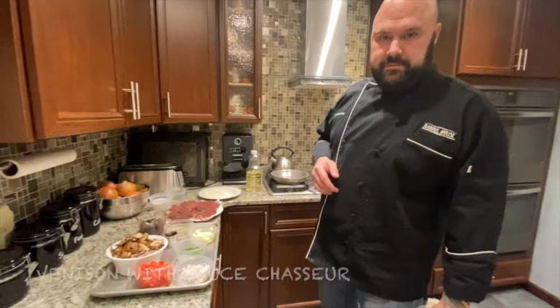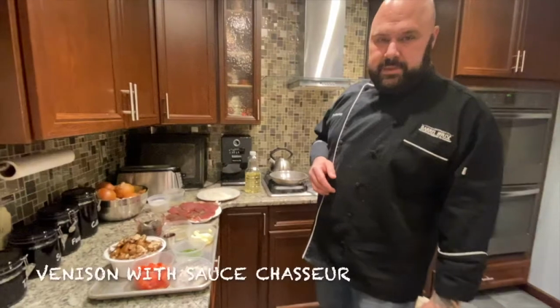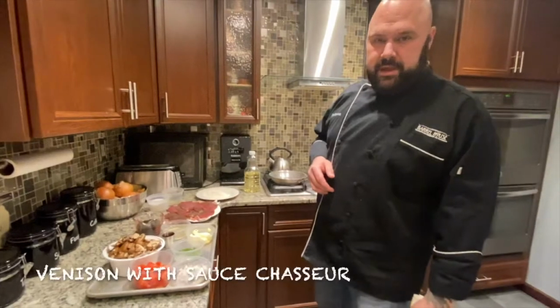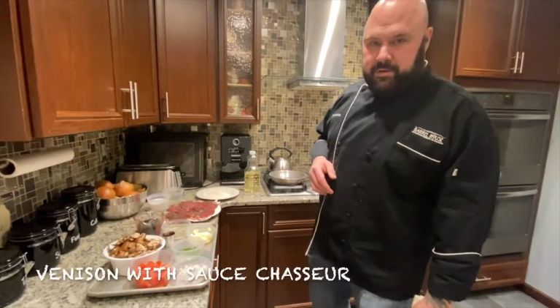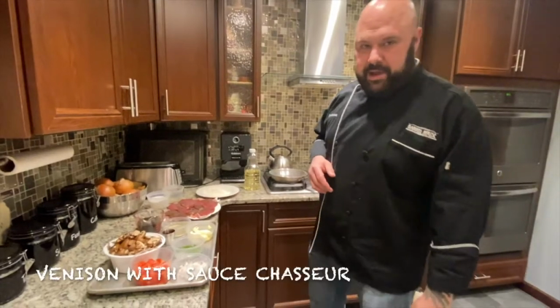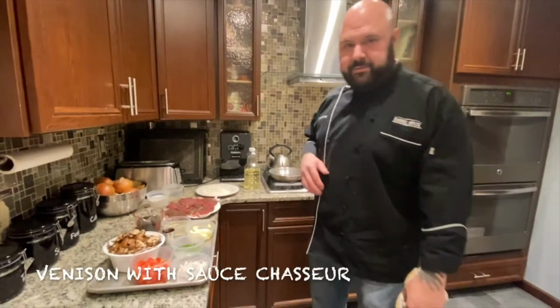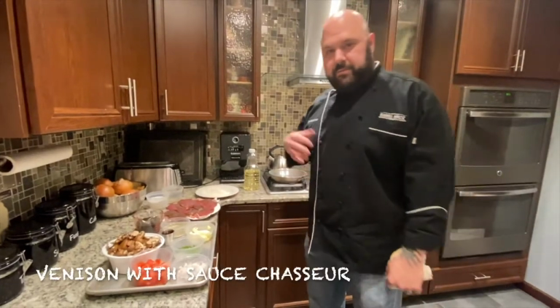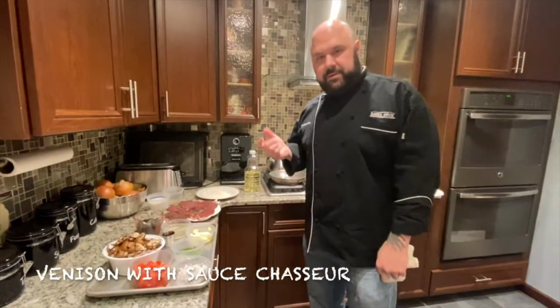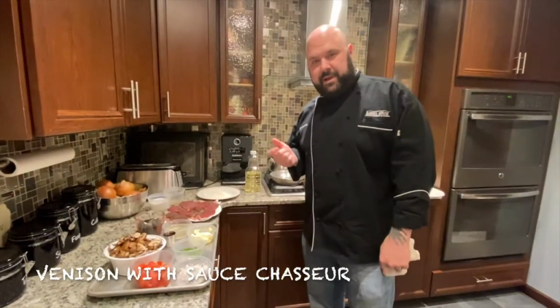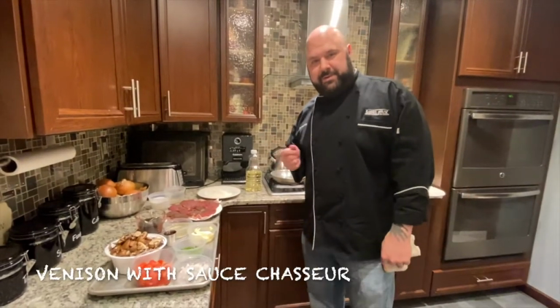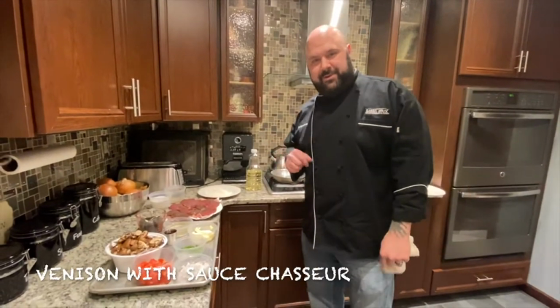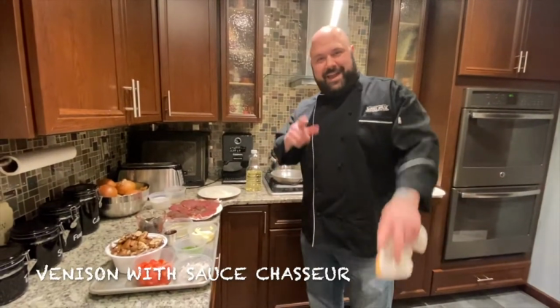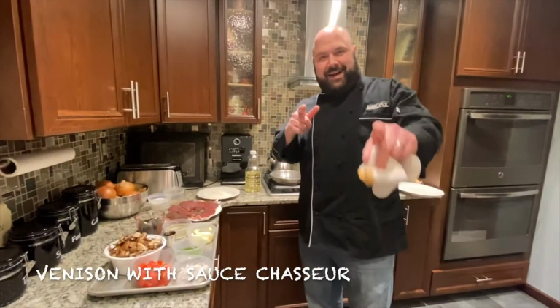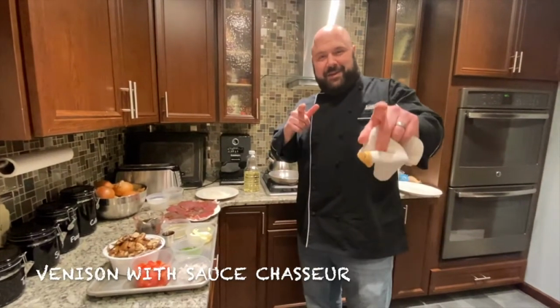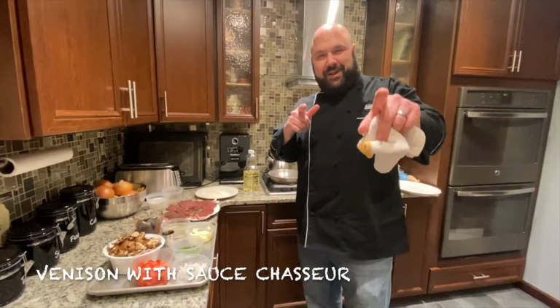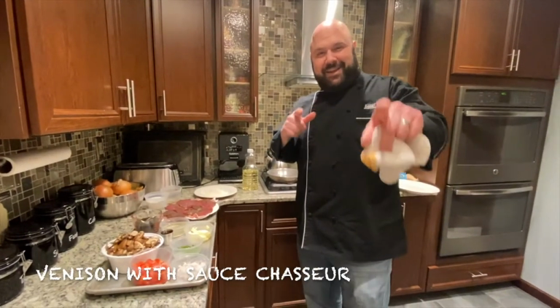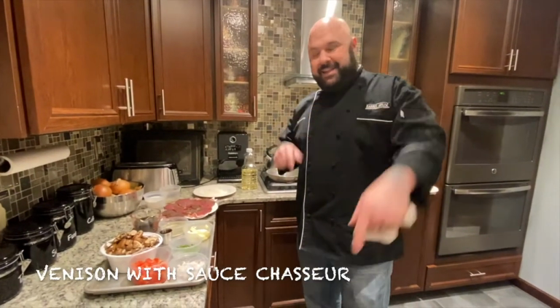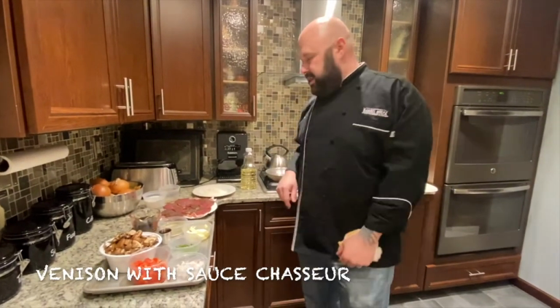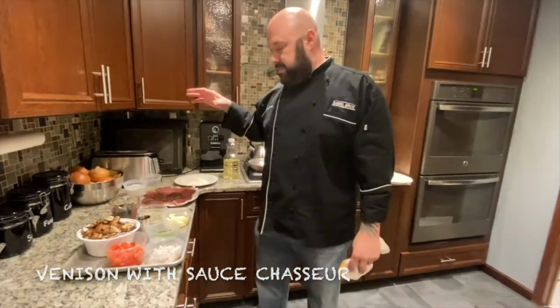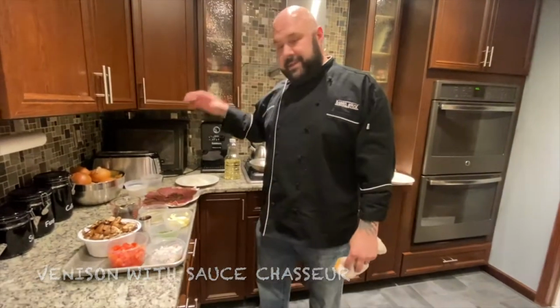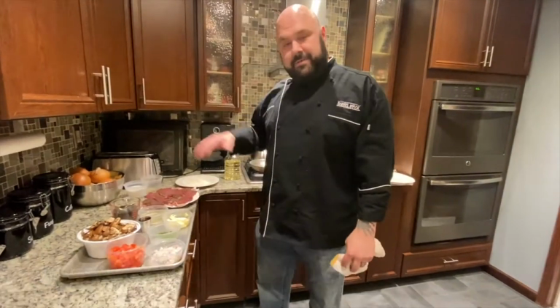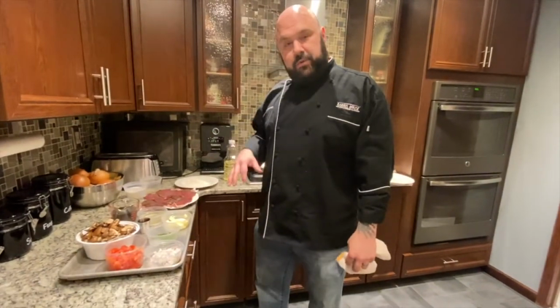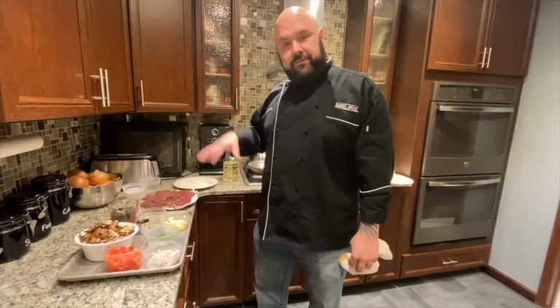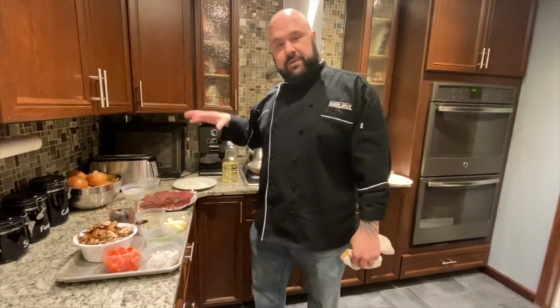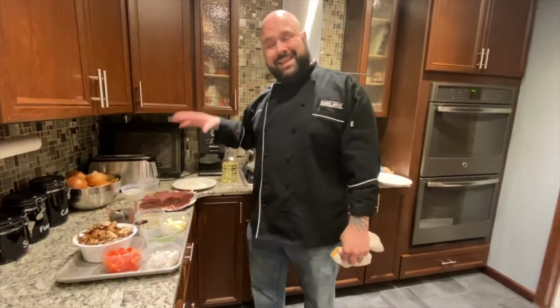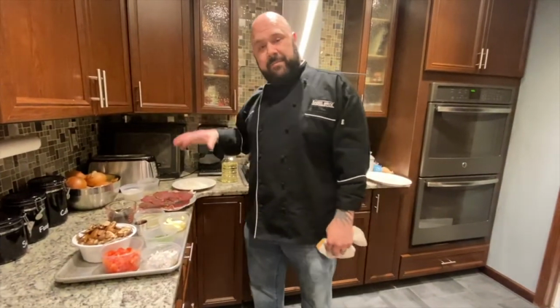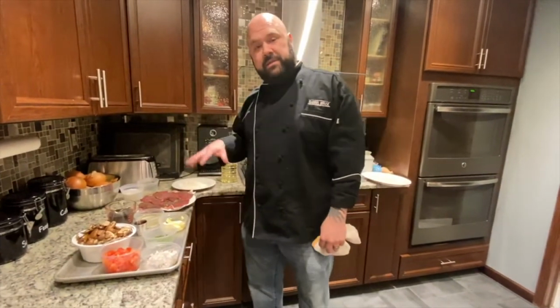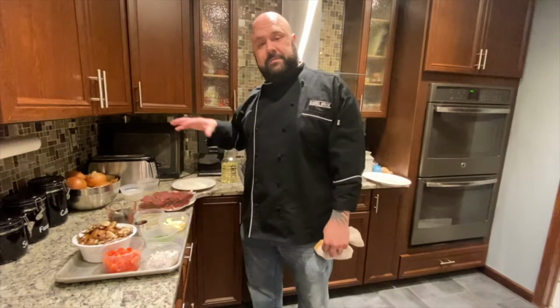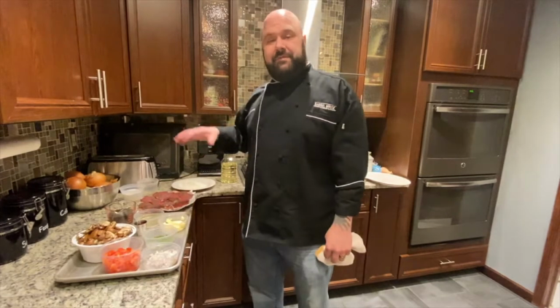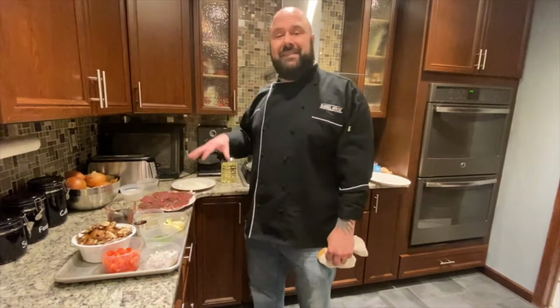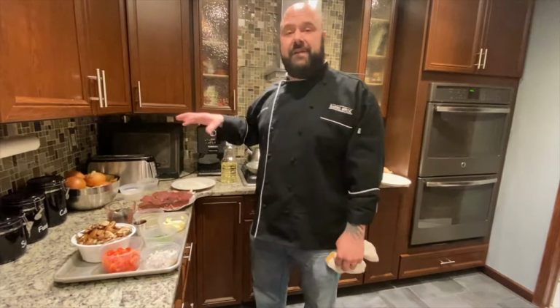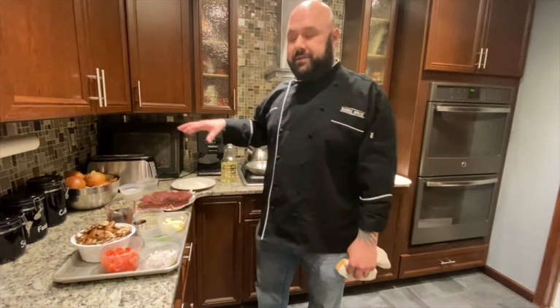How we doing guys? Welcome to another episode of Edible Eric Eats. In this episode we're gonna focus on game eats, specifically venison.